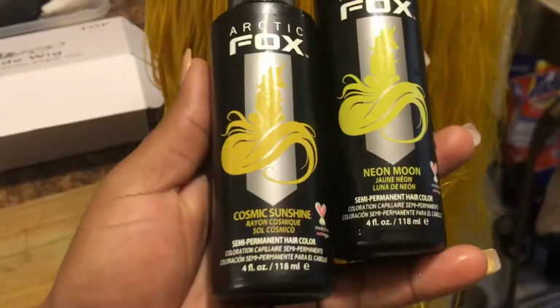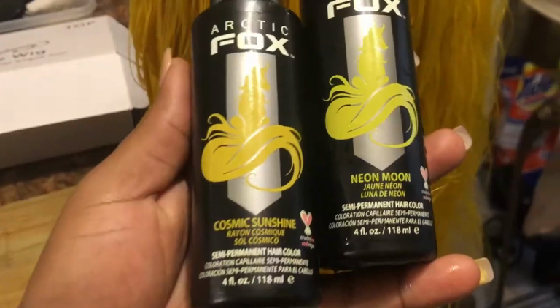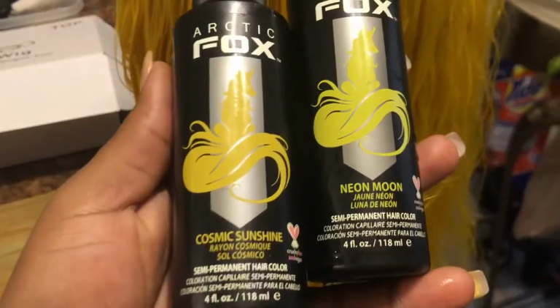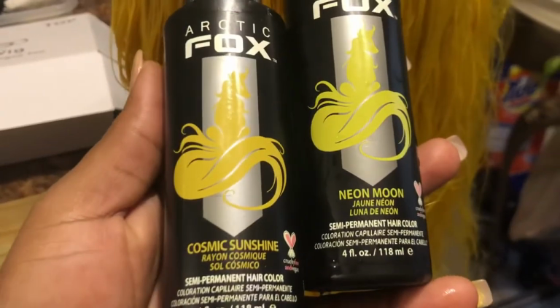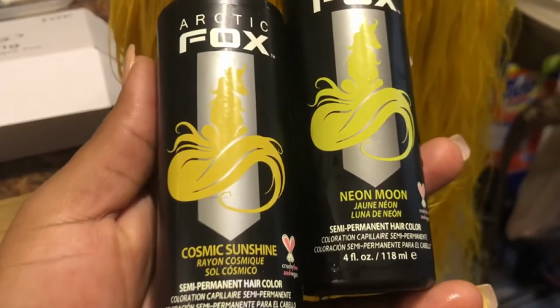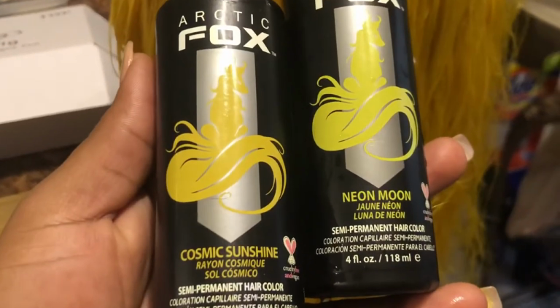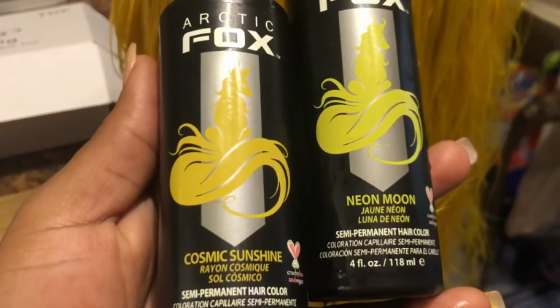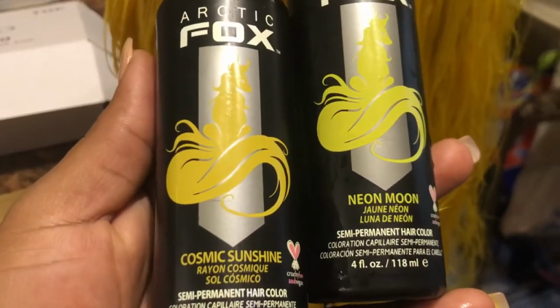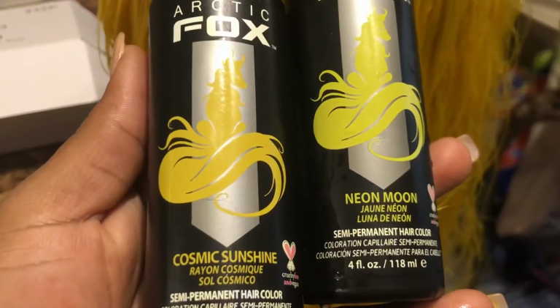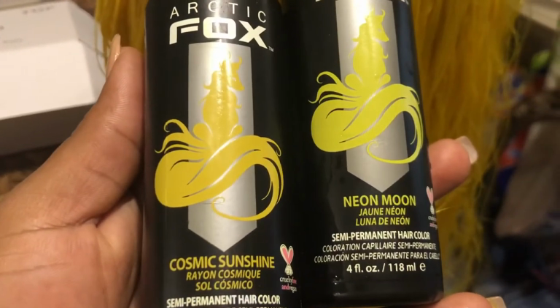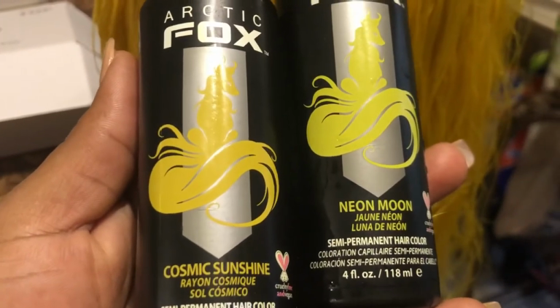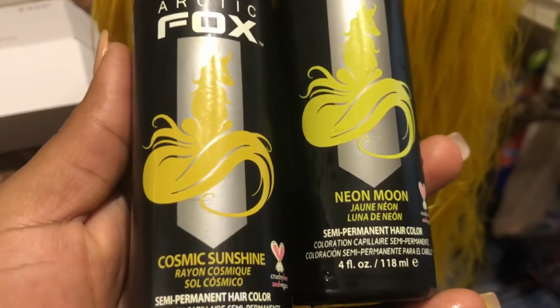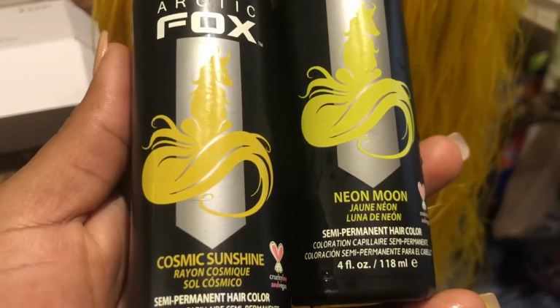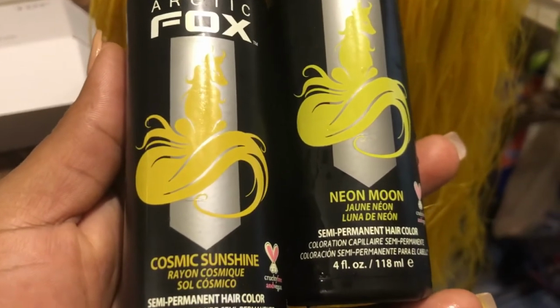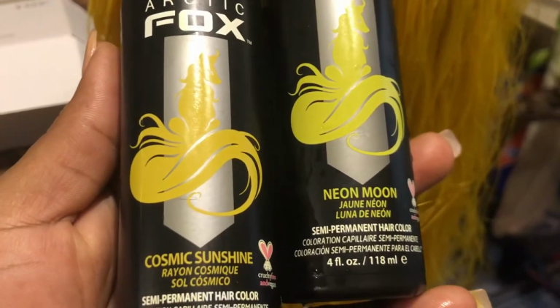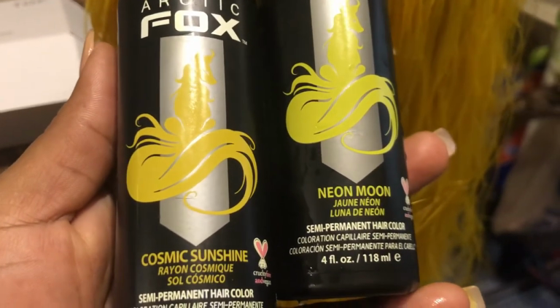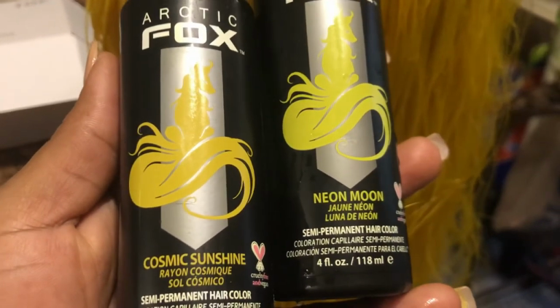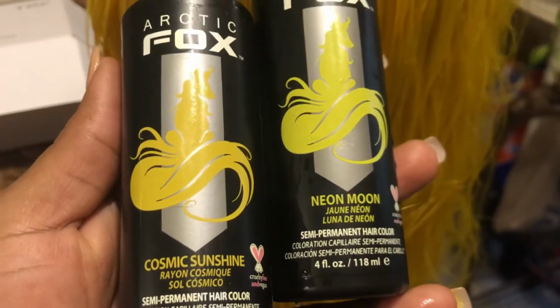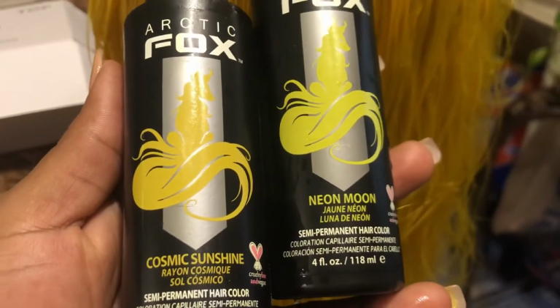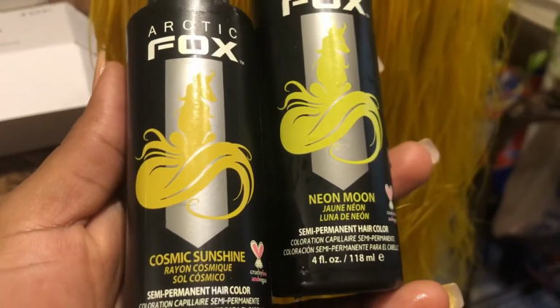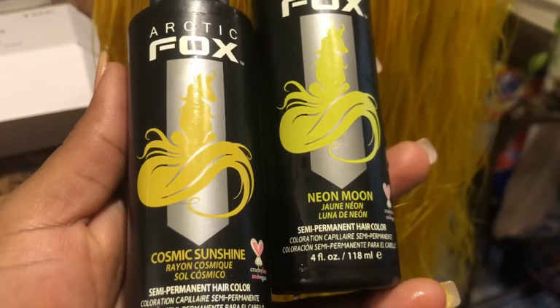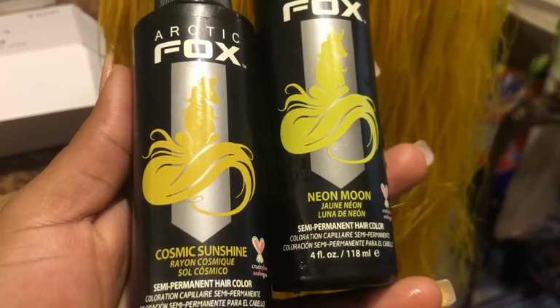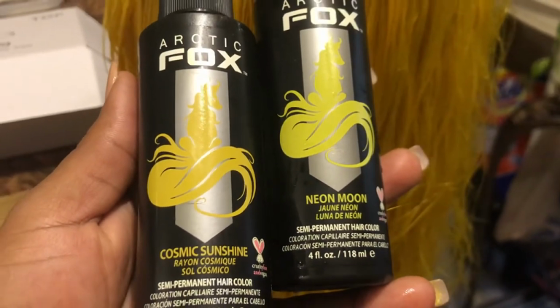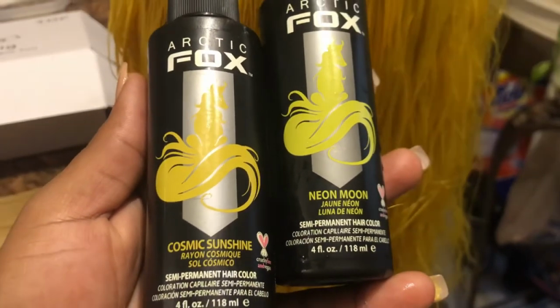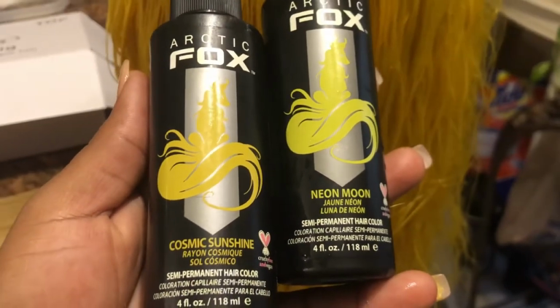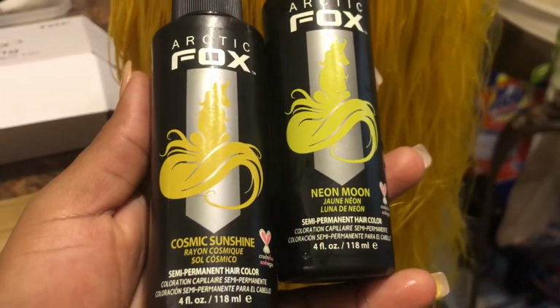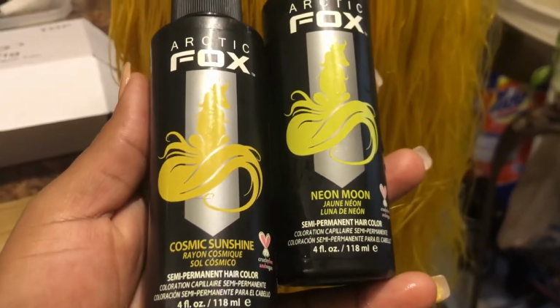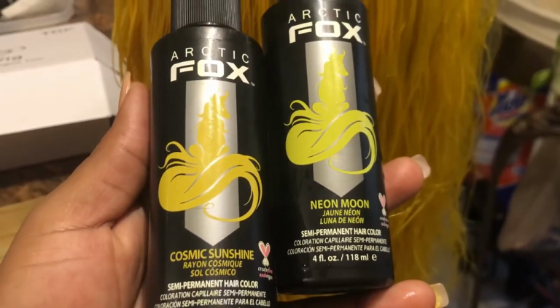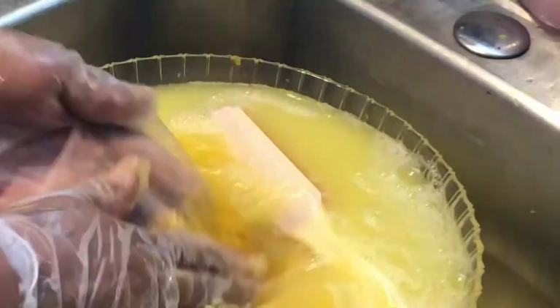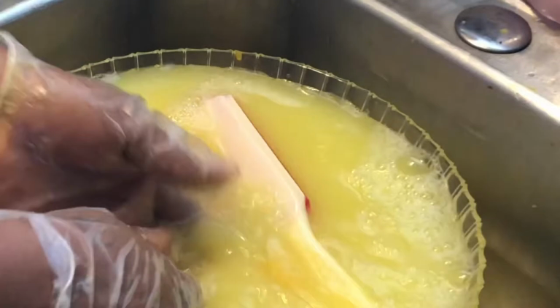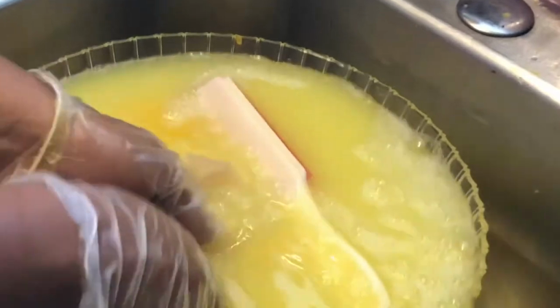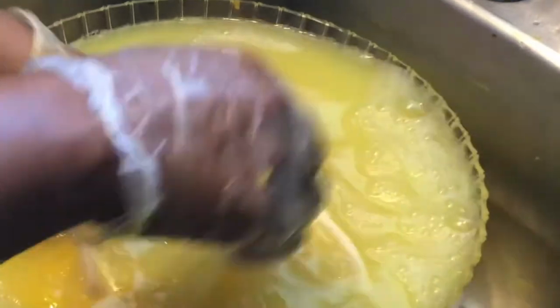What's up y'all? So today I'm going to dip dye this hair yellow. I'm going to use Arctic Fox, Cosmic Sunshine, and Neon Moon.